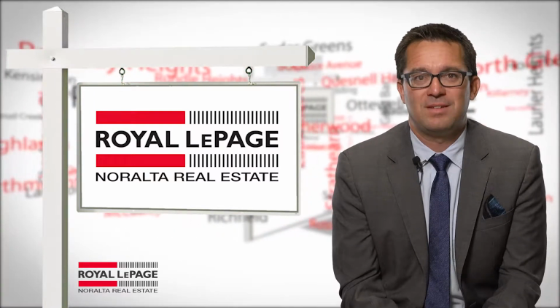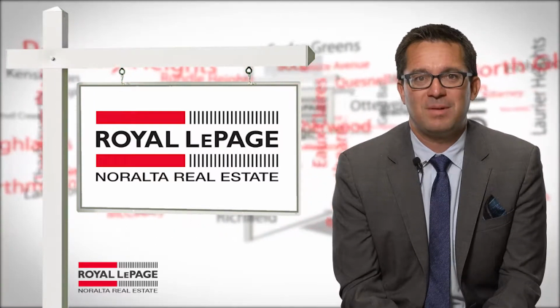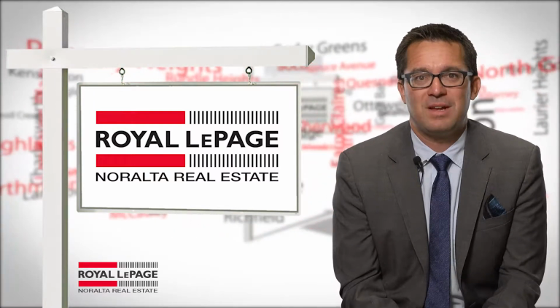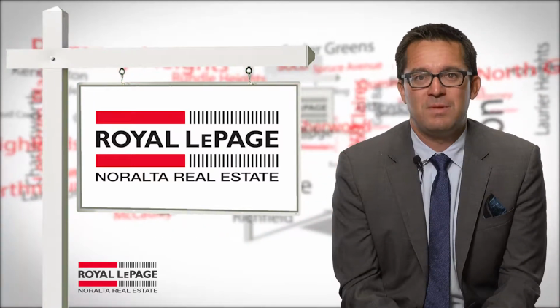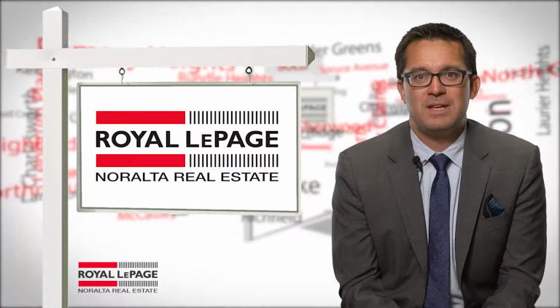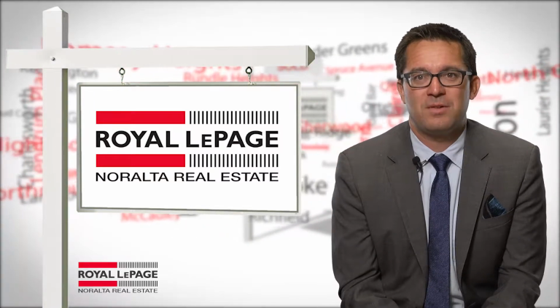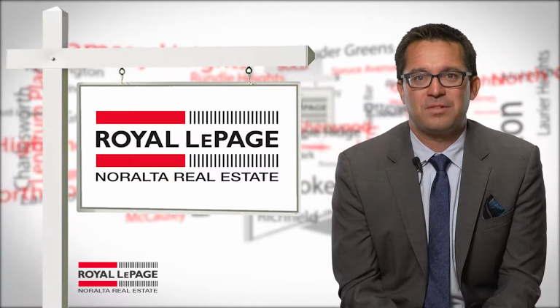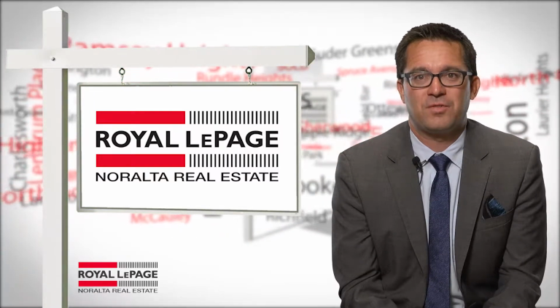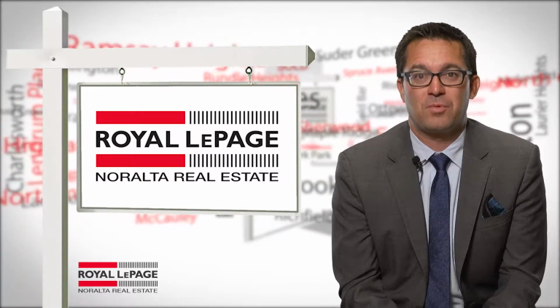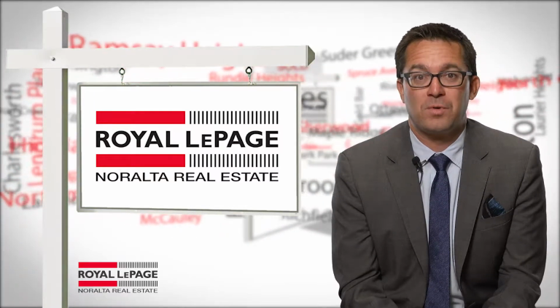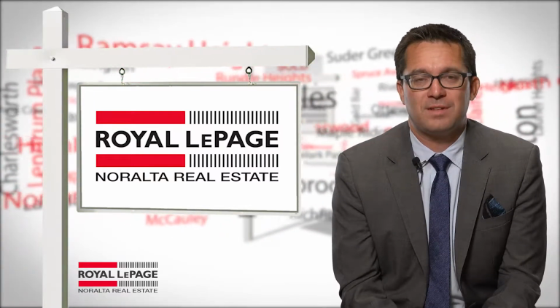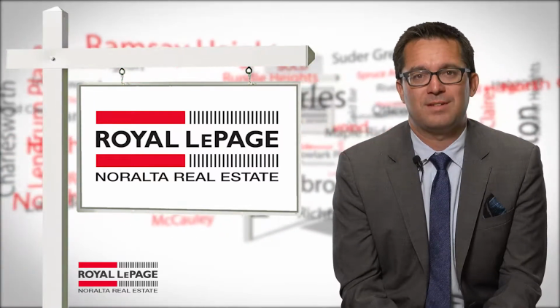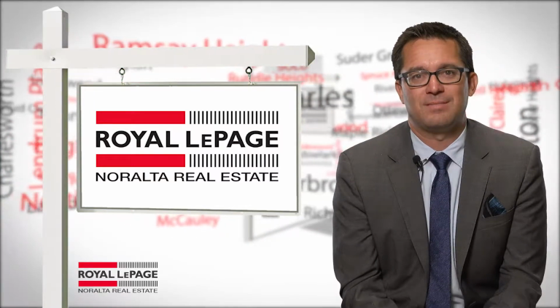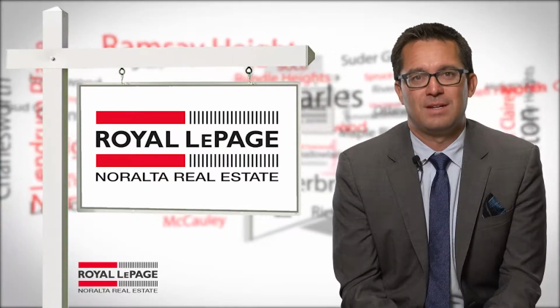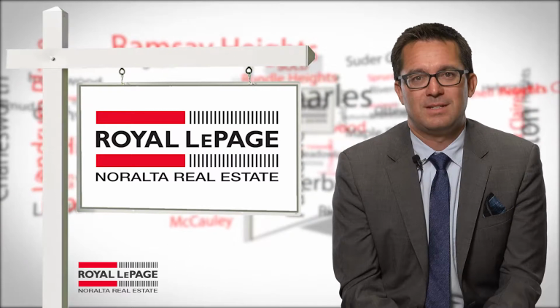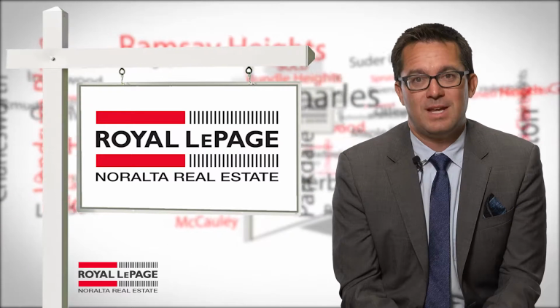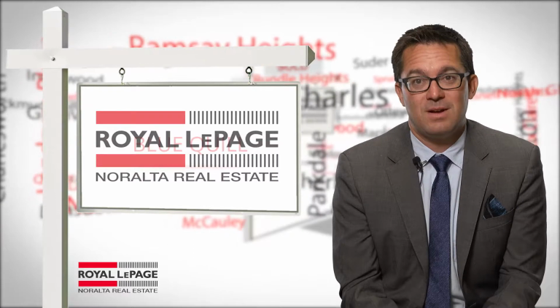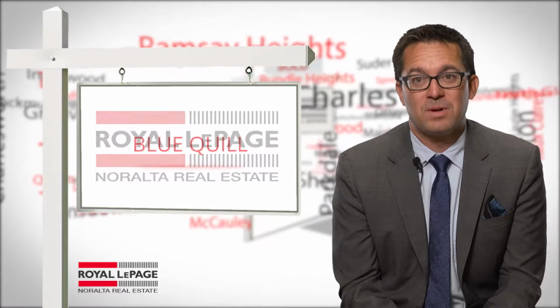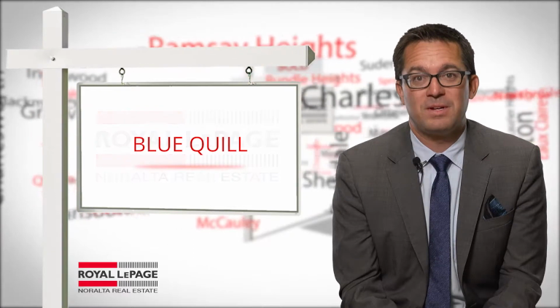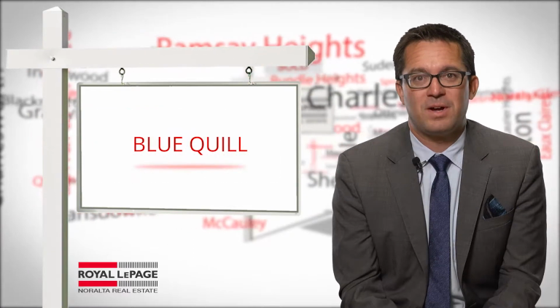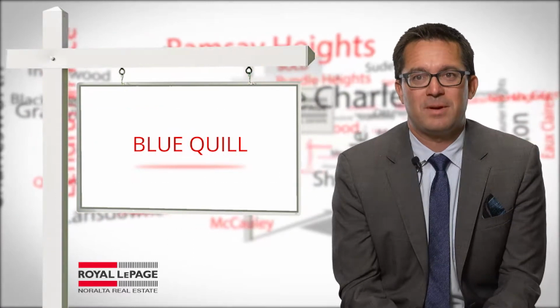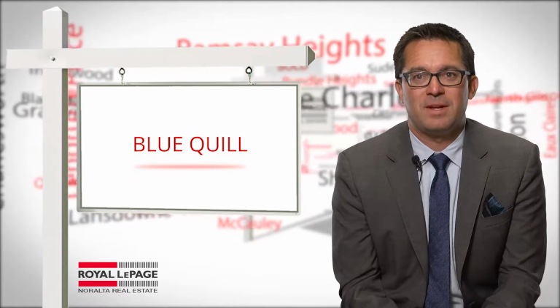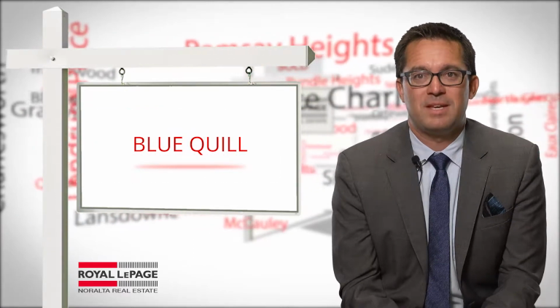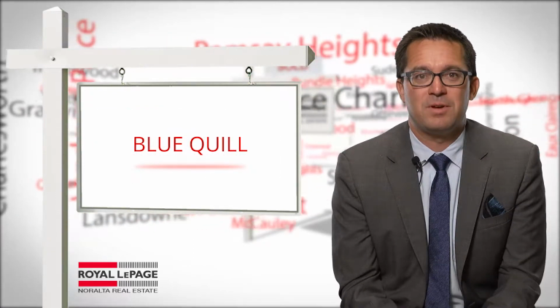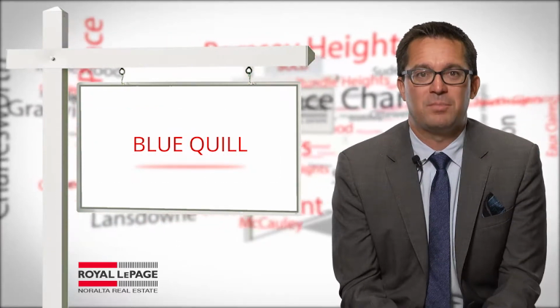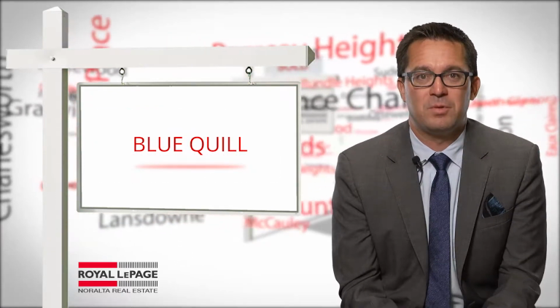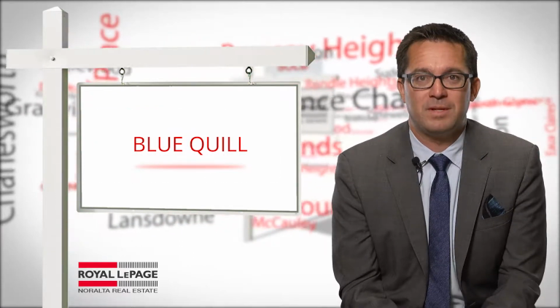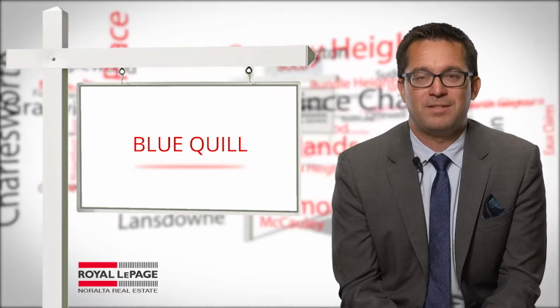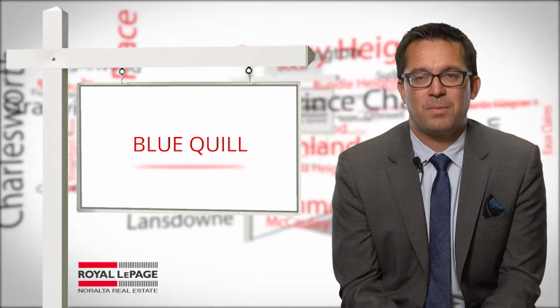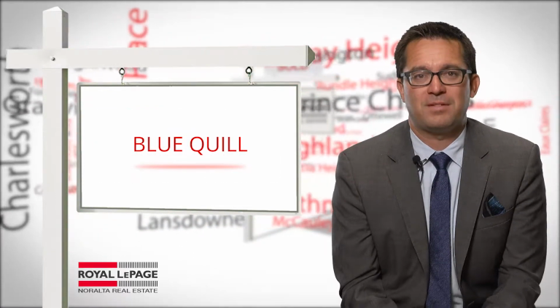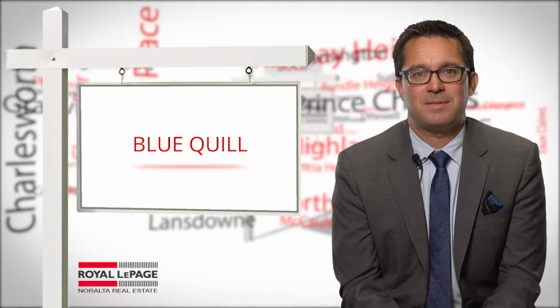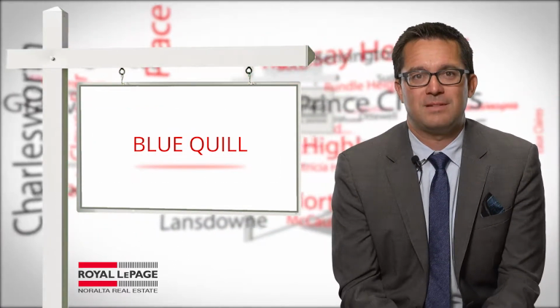This way, we can narrow the search for appropriate listings. Today, we're going to talk about the neighbourhood of Blue Quill in southwest Edmonton.